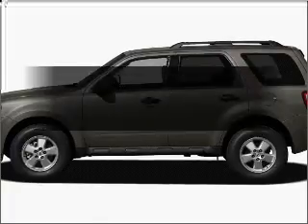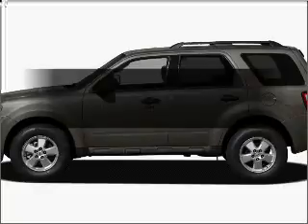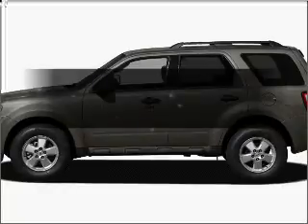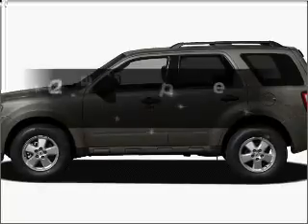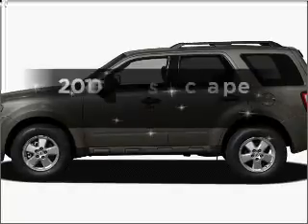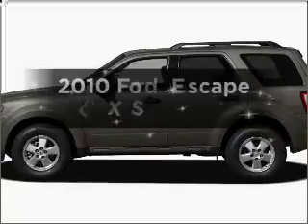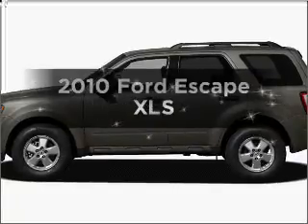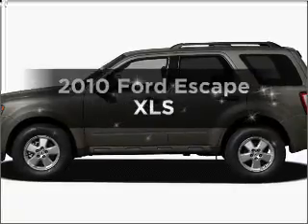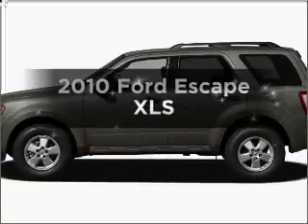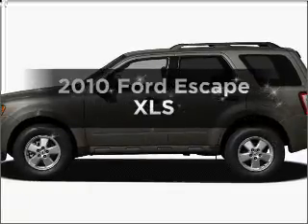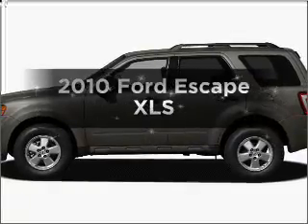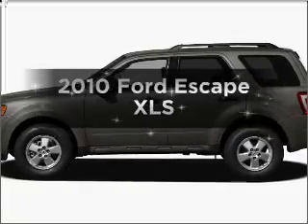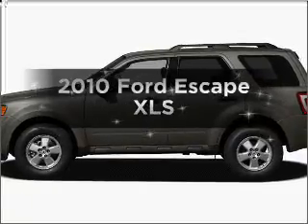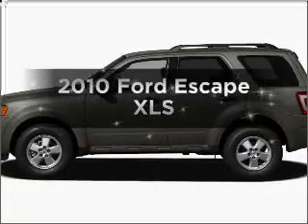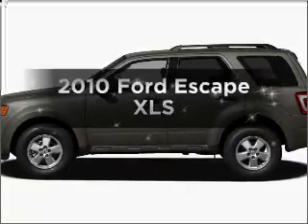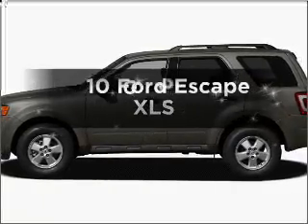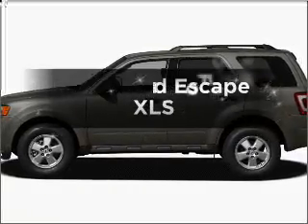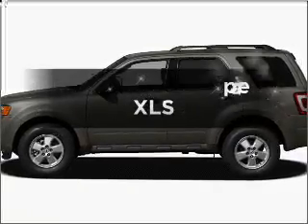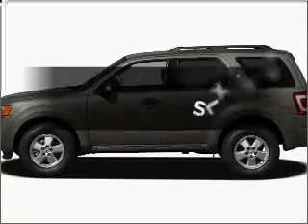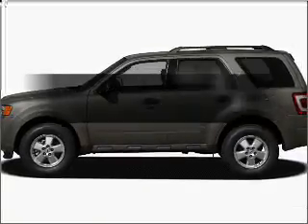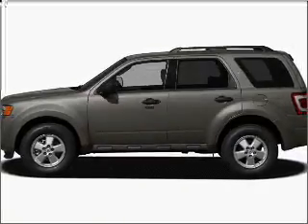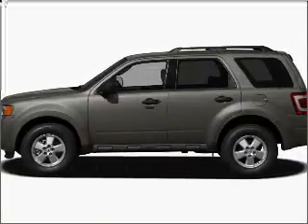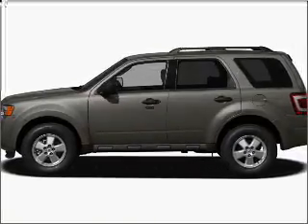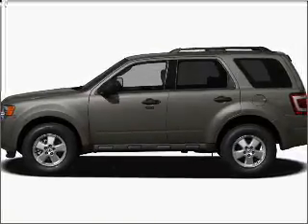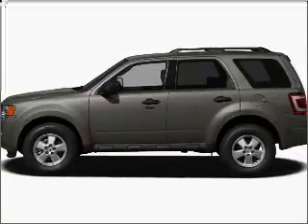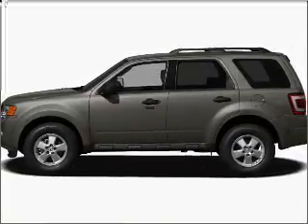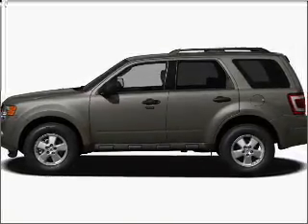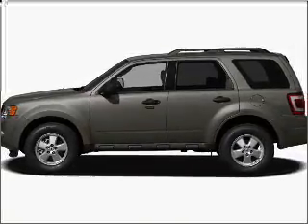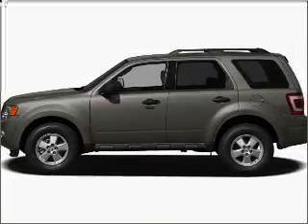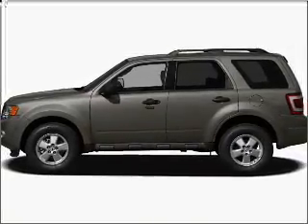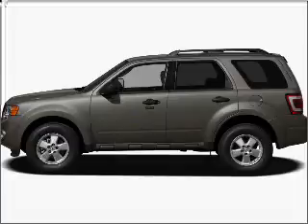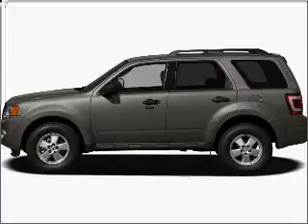Presenting the 2010 Ford Escape. Travel the roads in style and comfort in this great vehicle.